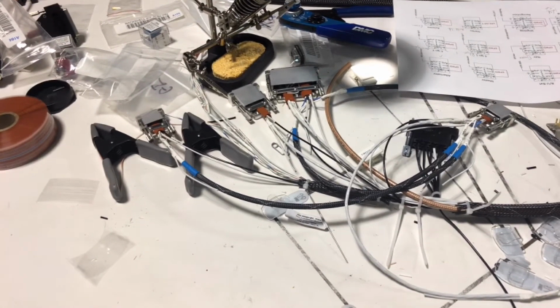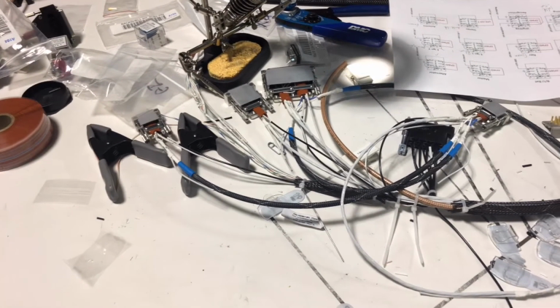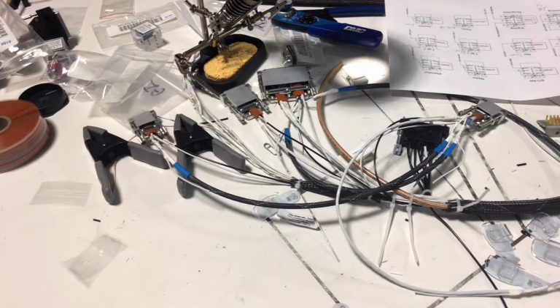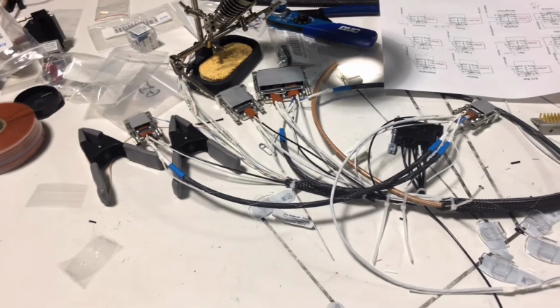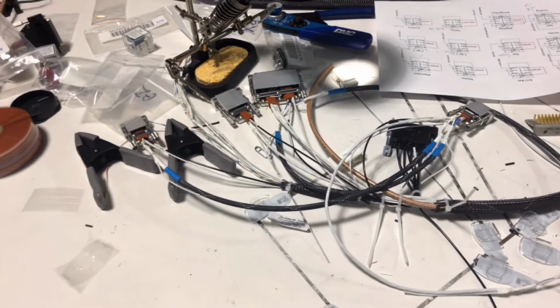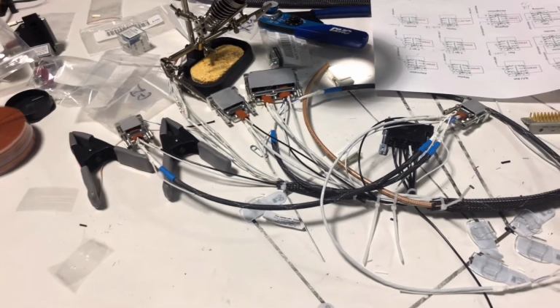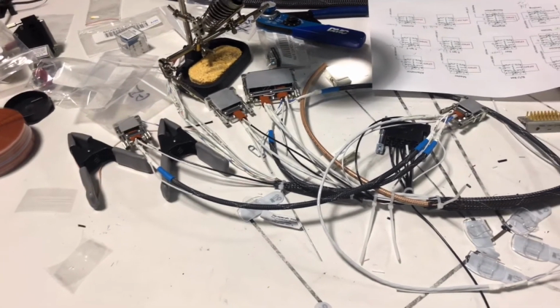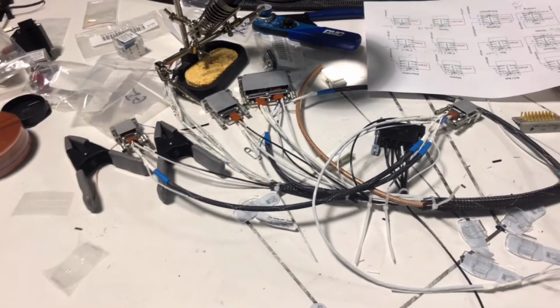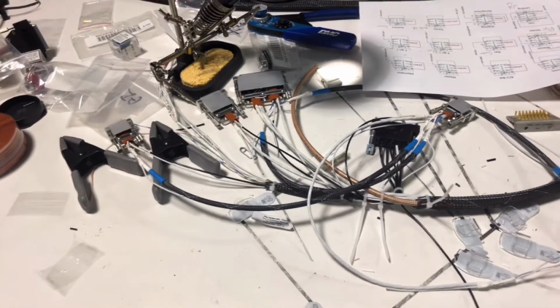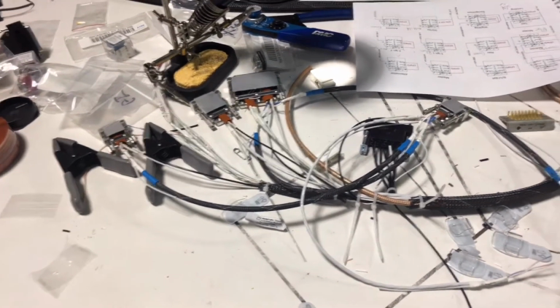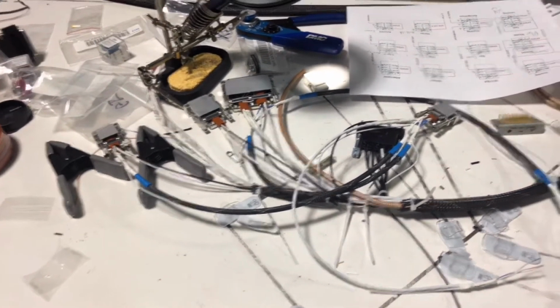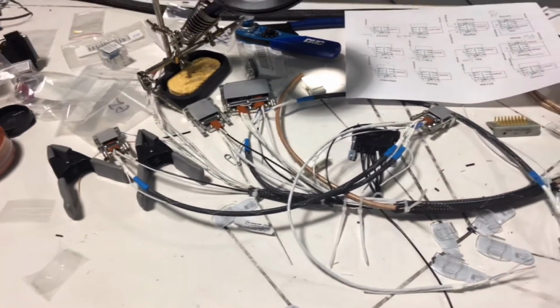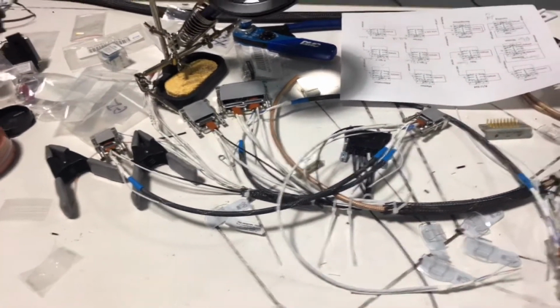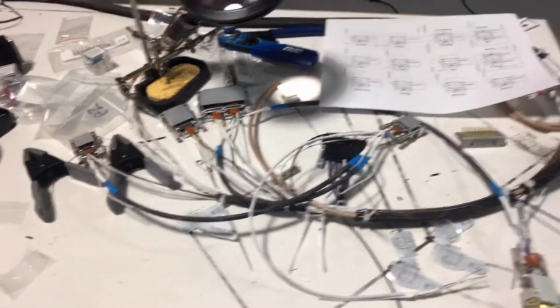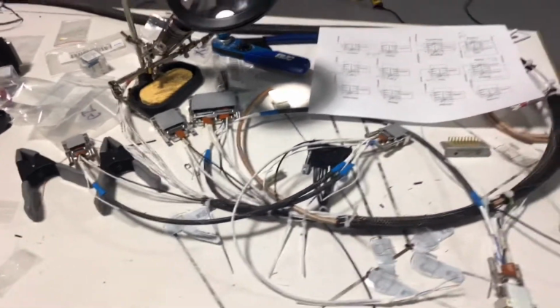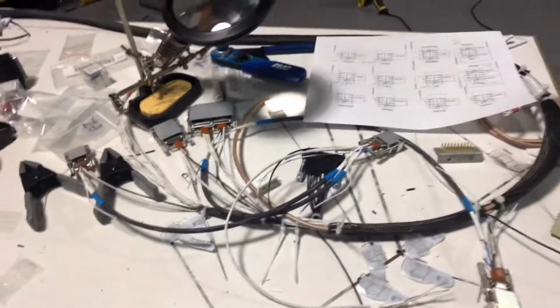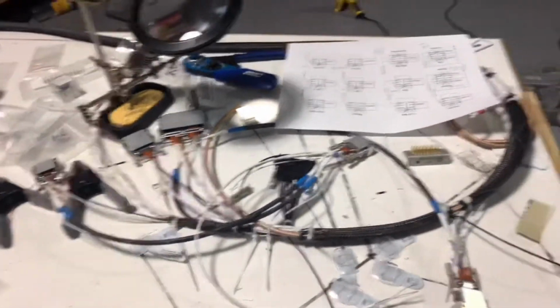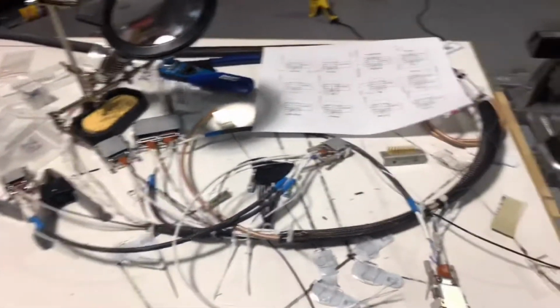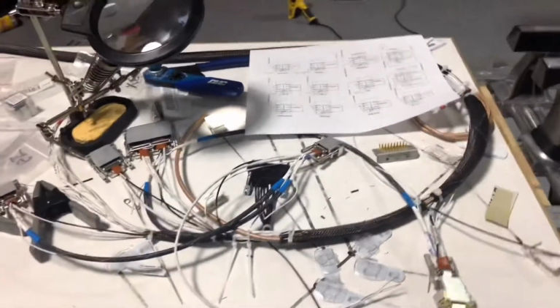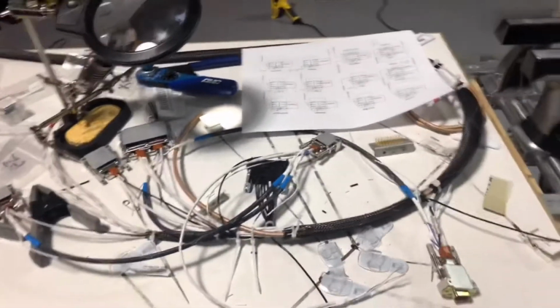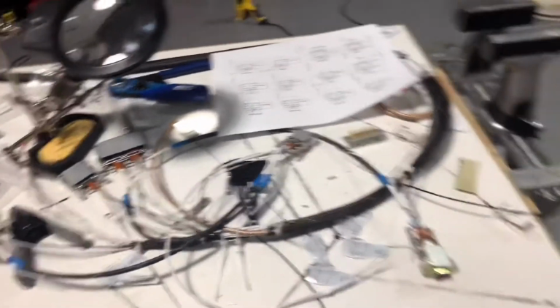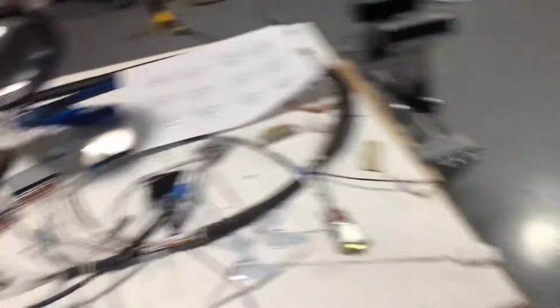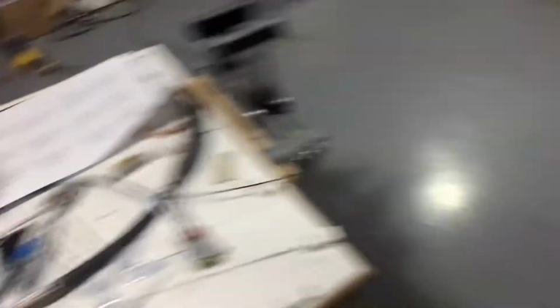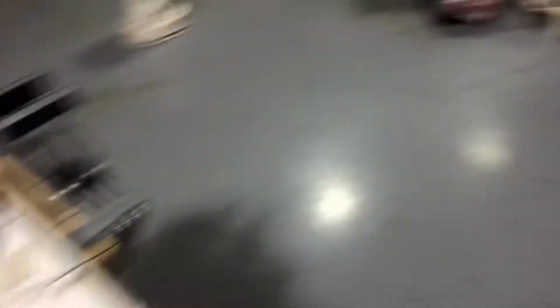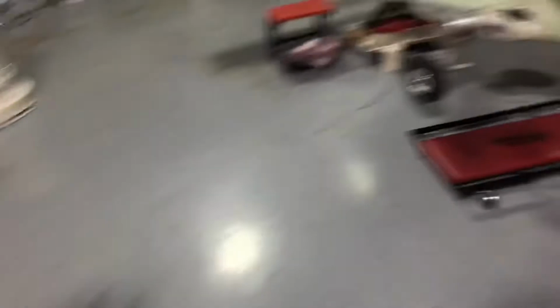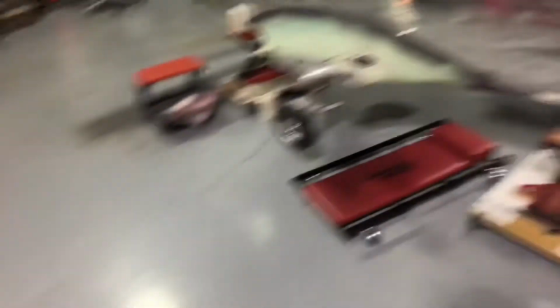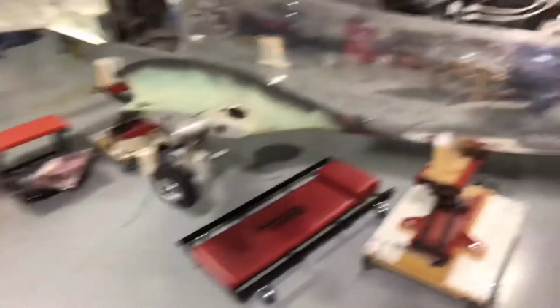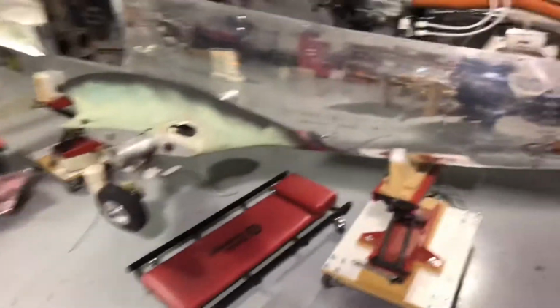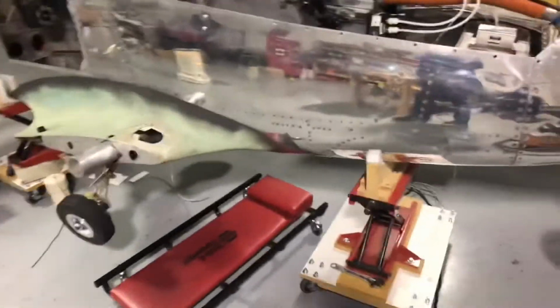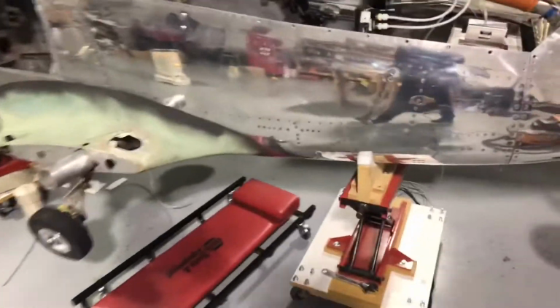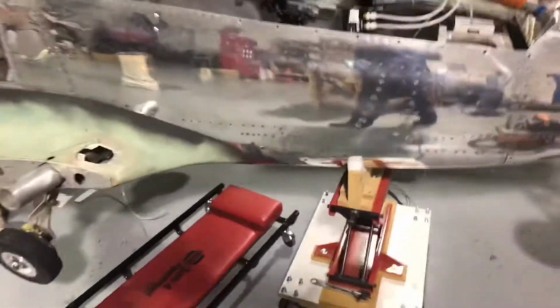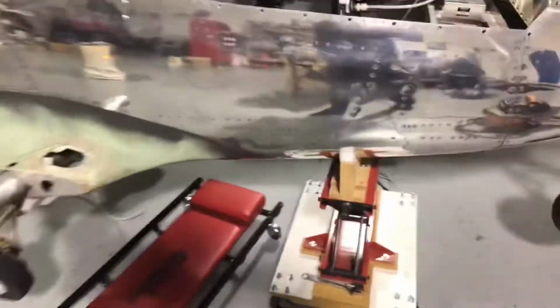I can actually get everything running right now from what I have done on the aircraft.